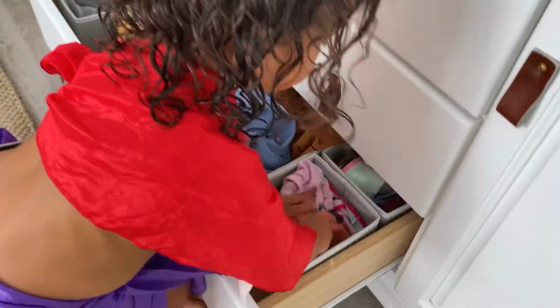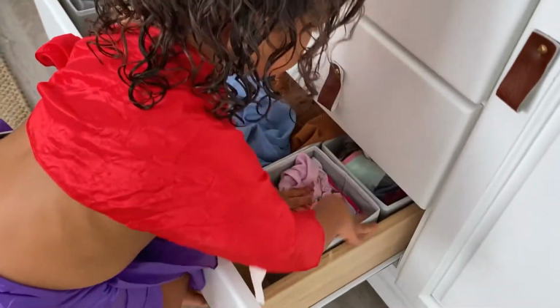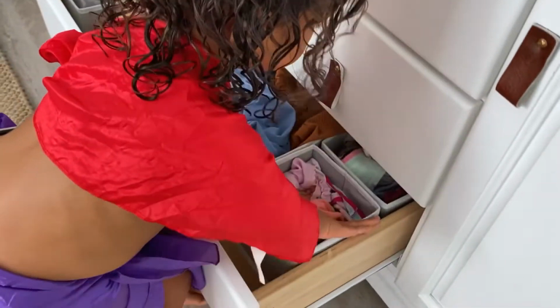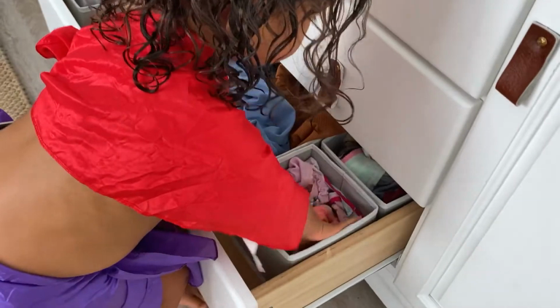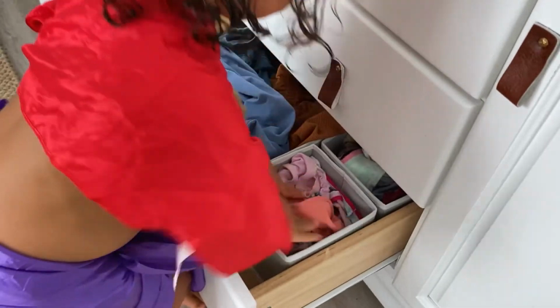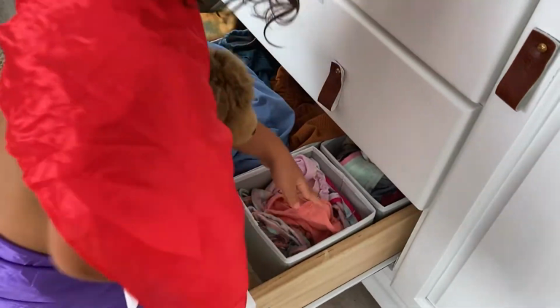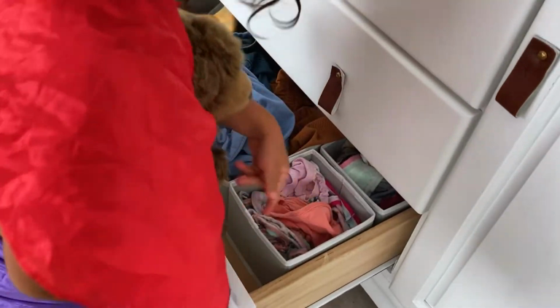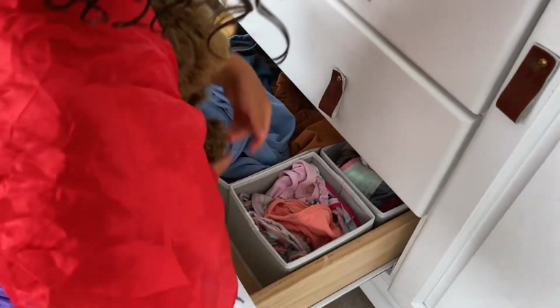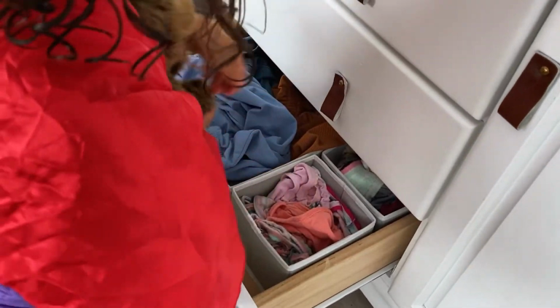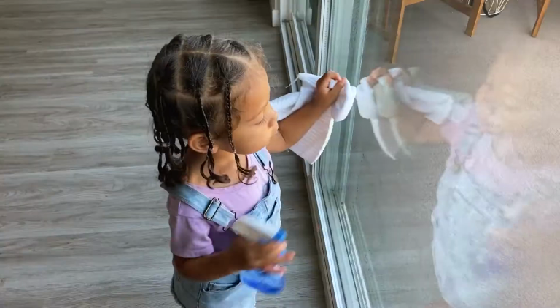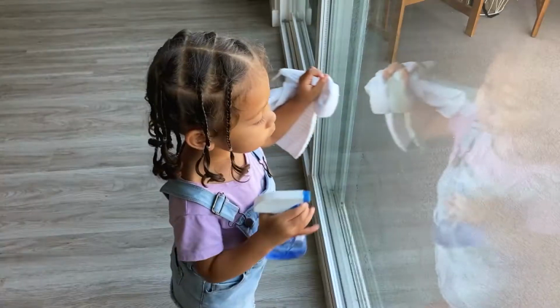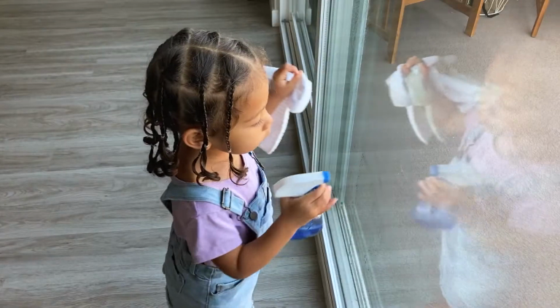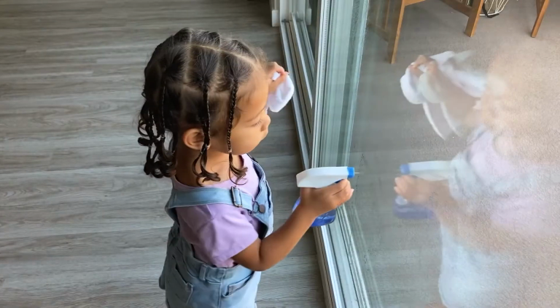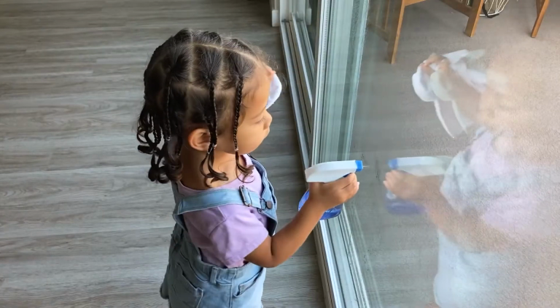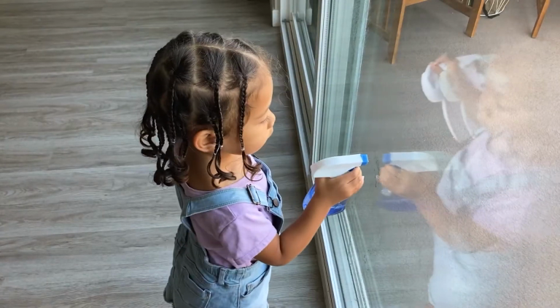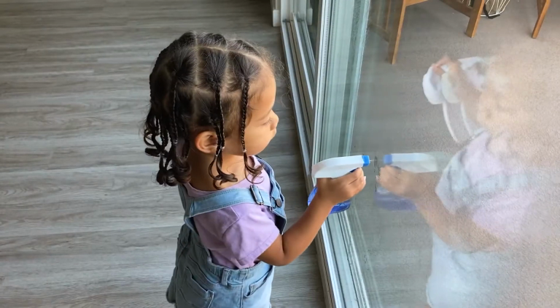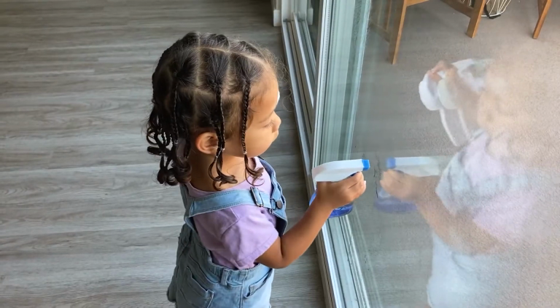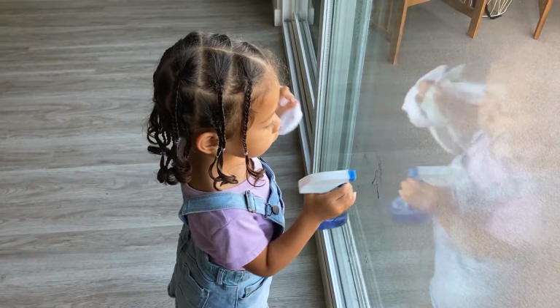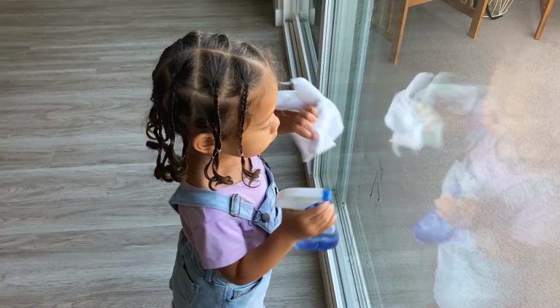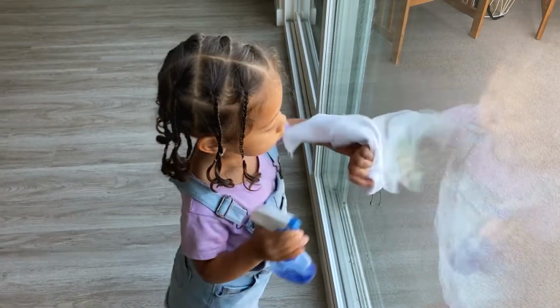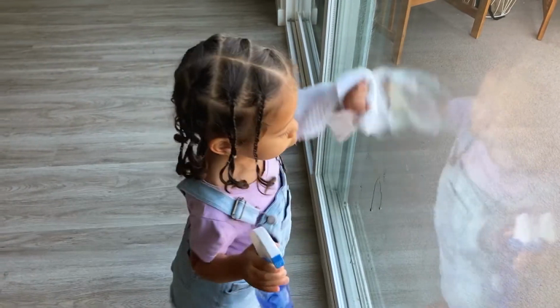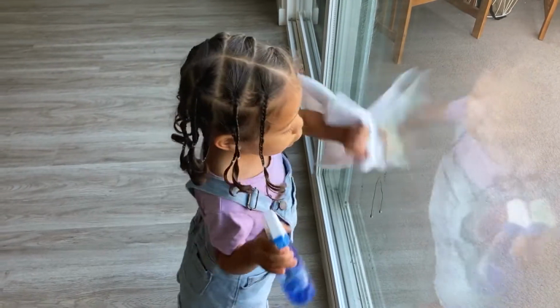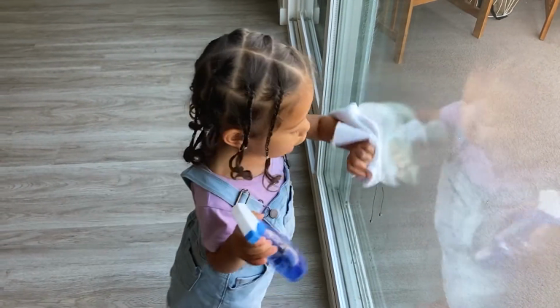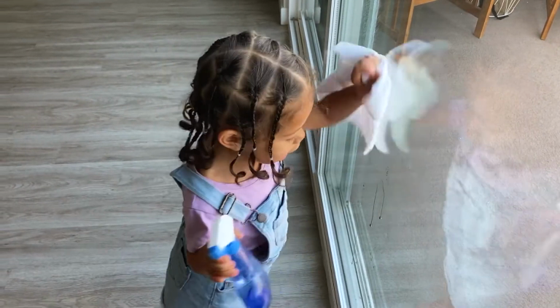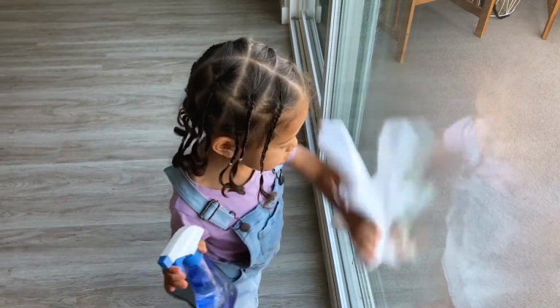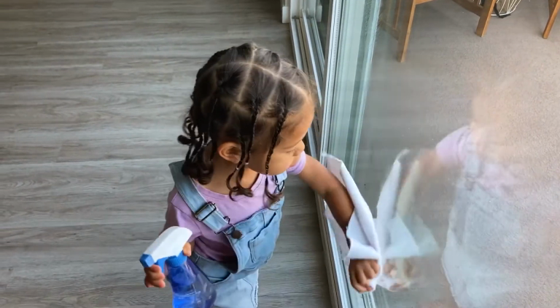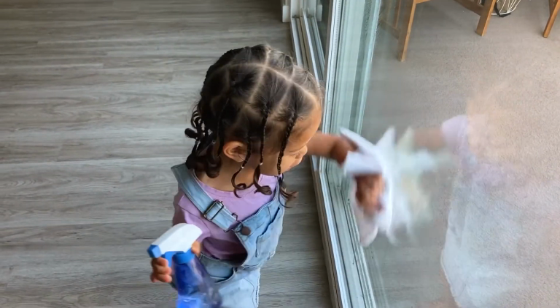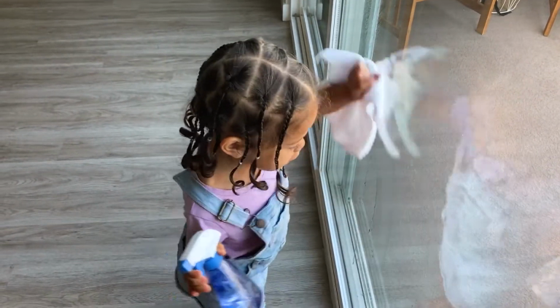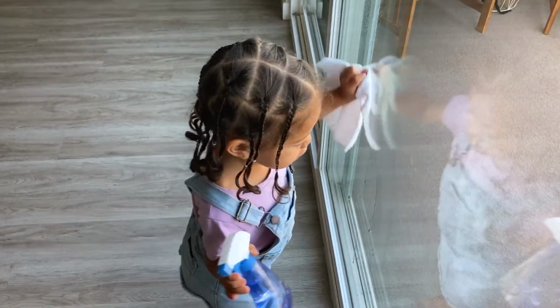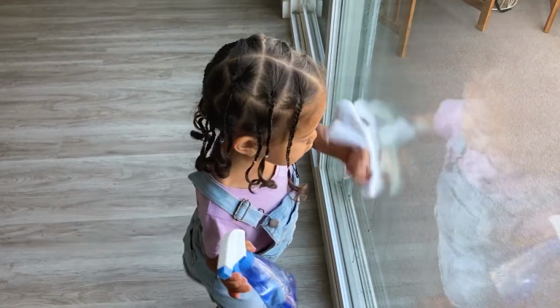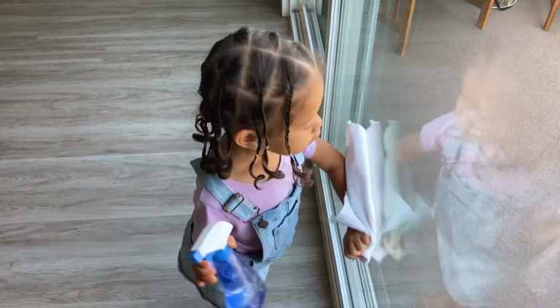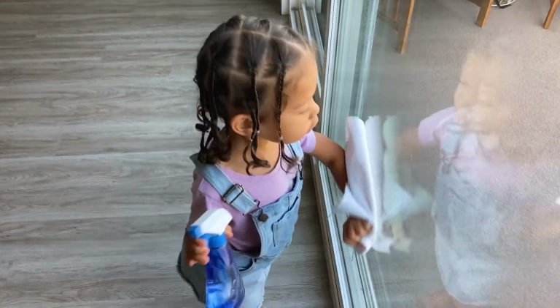Wiping up spills, cleaning her room, and wiping down the windows — she really likes that one.